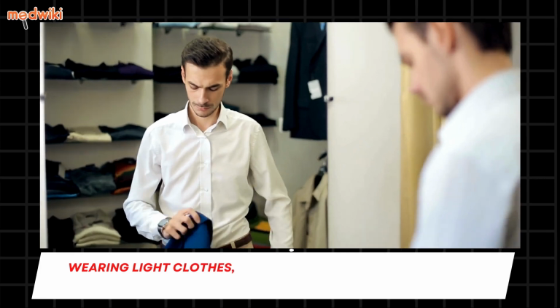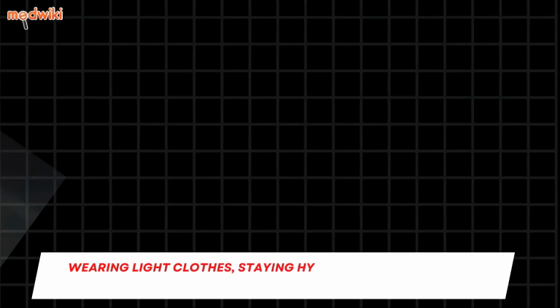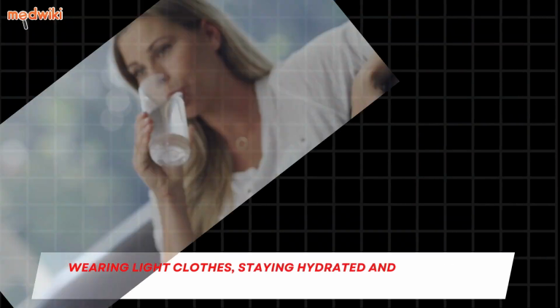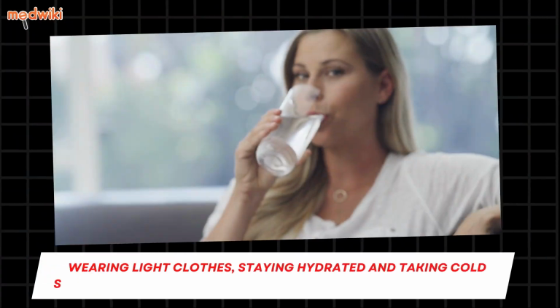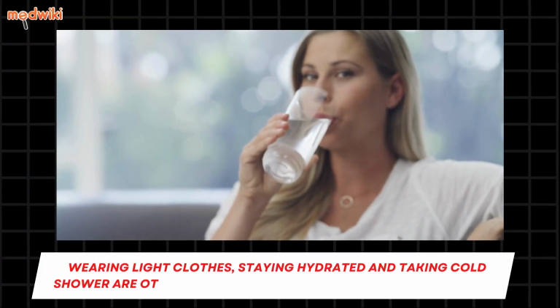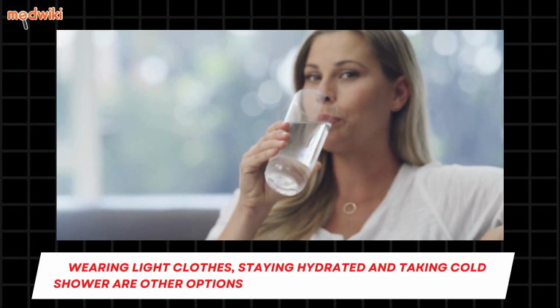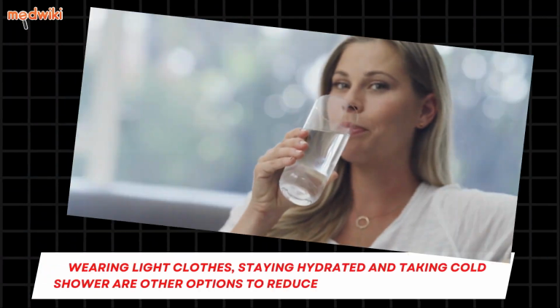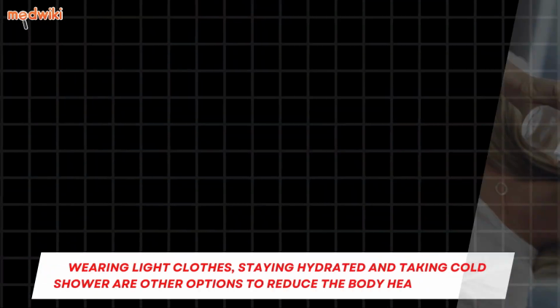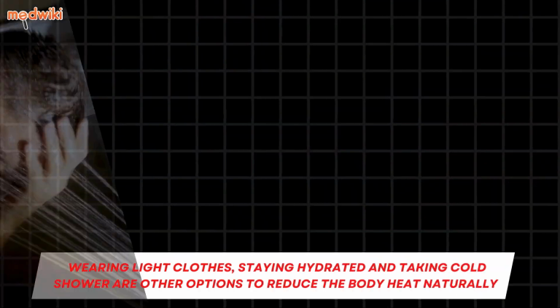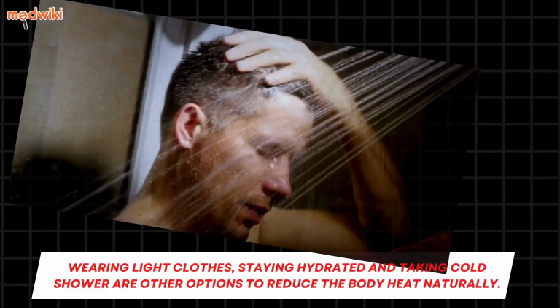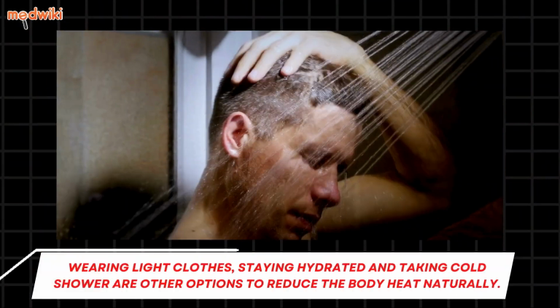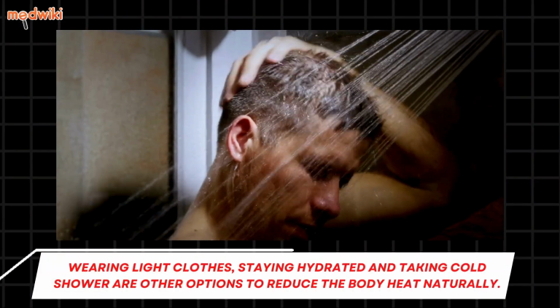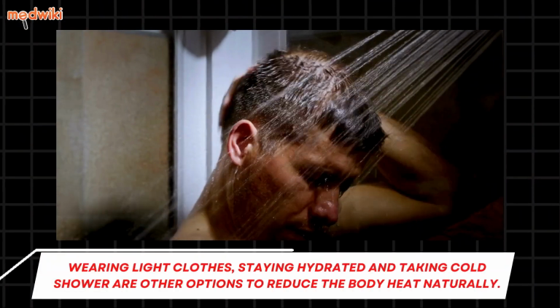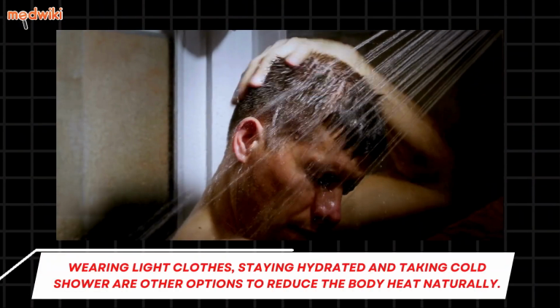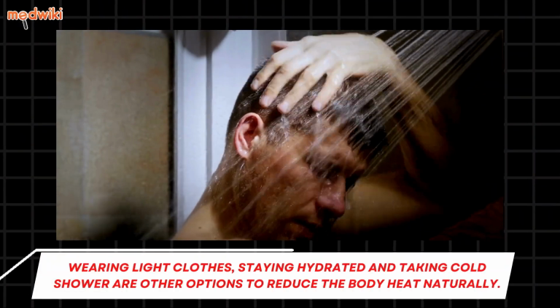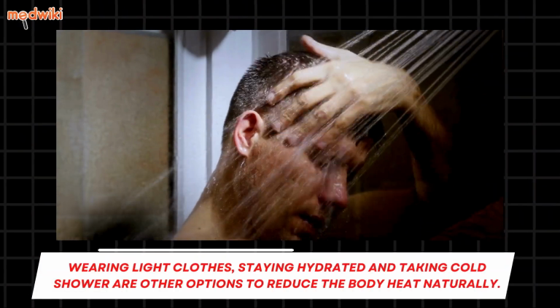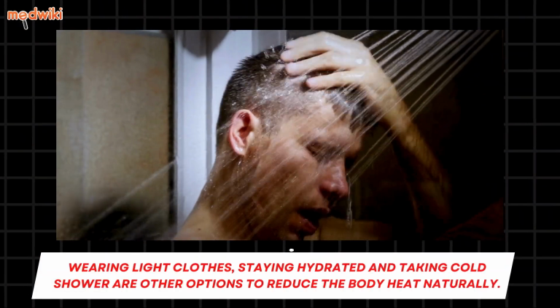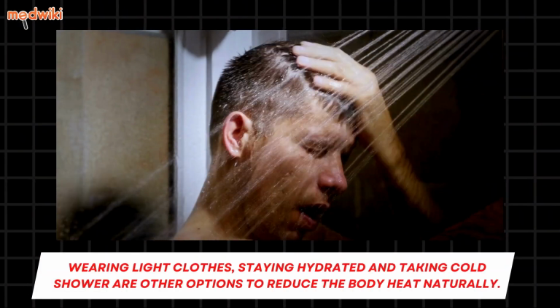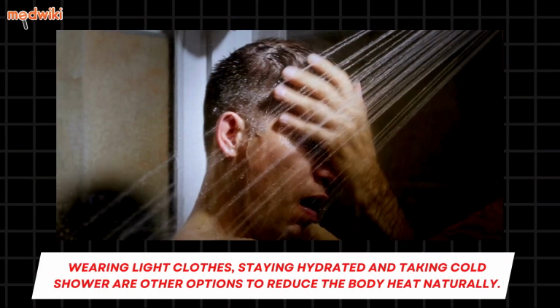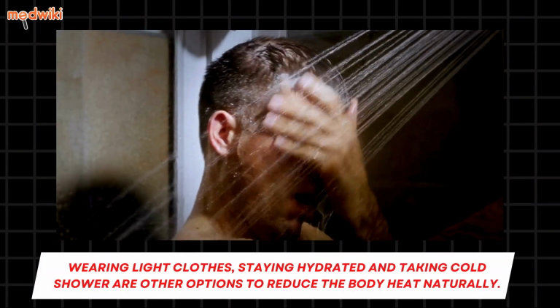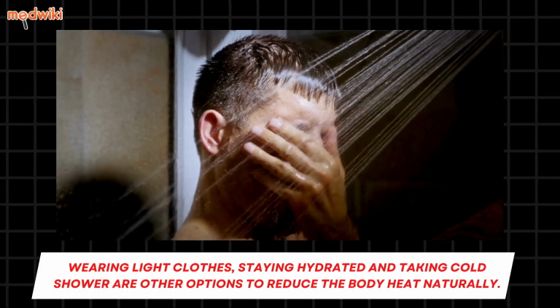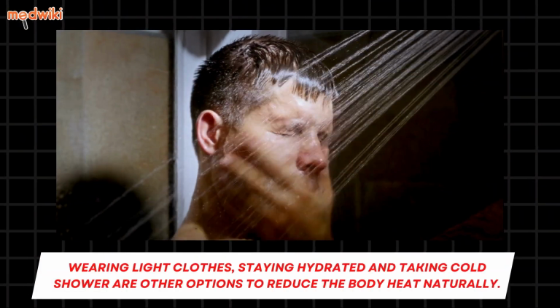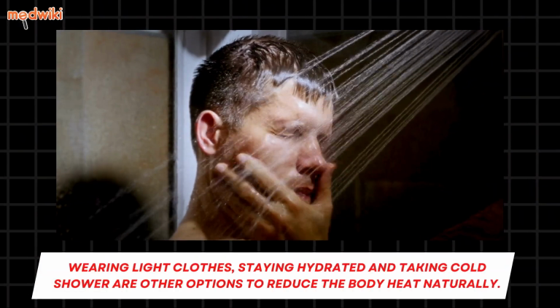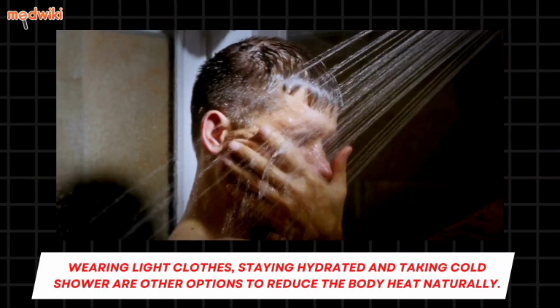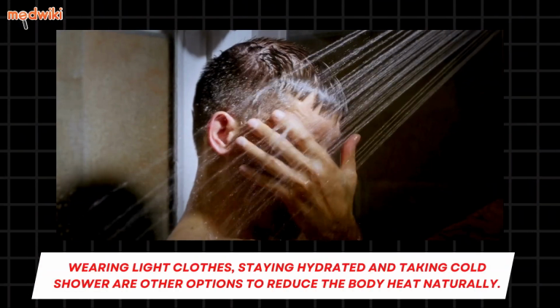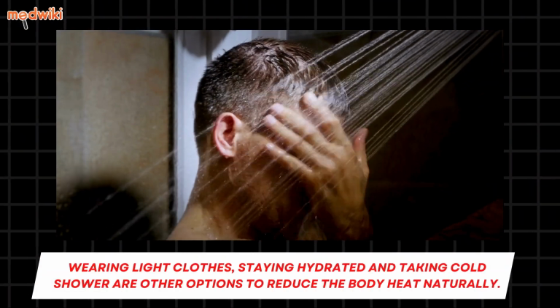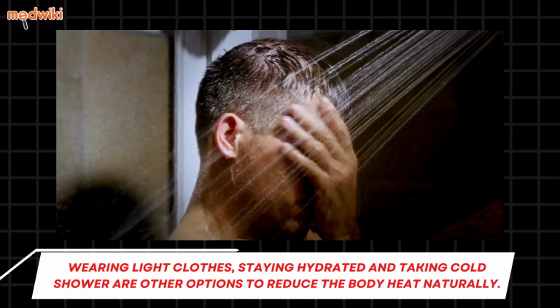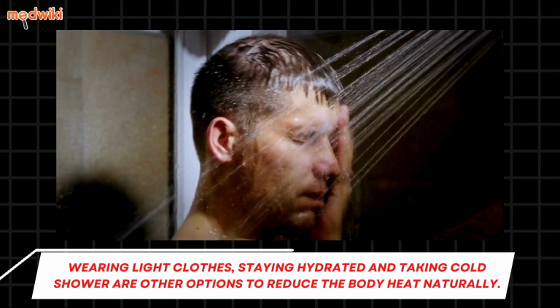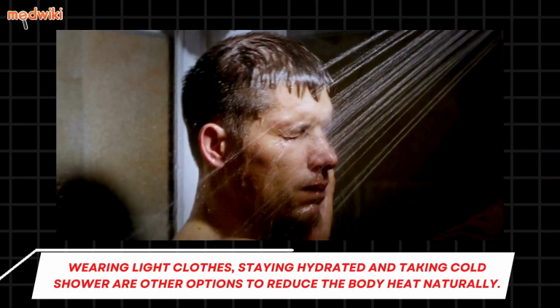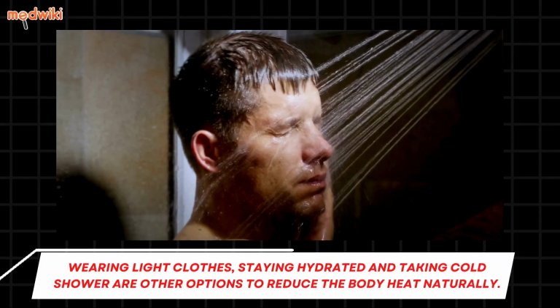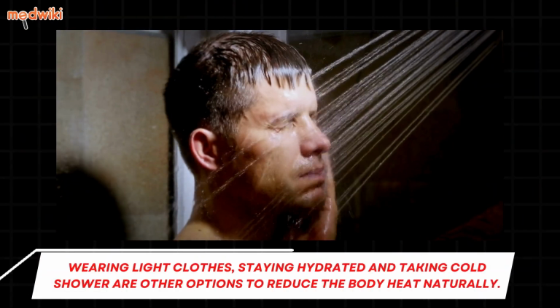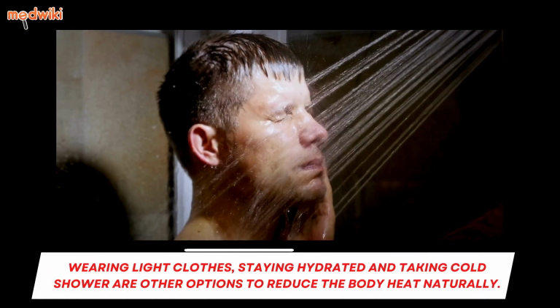Wearing light clothes, staying hydrated, and taking cold showers are other options to reduce body heat naturally.